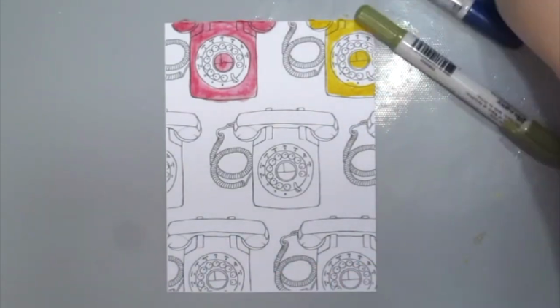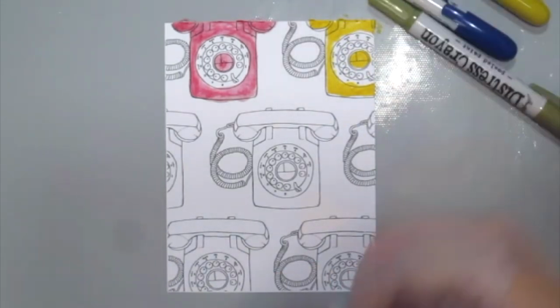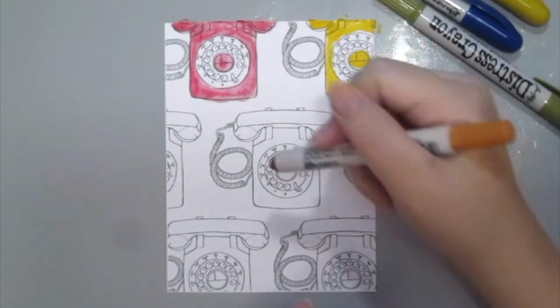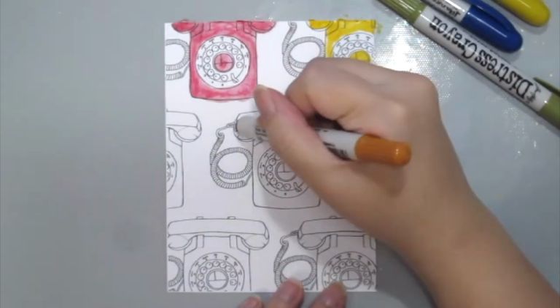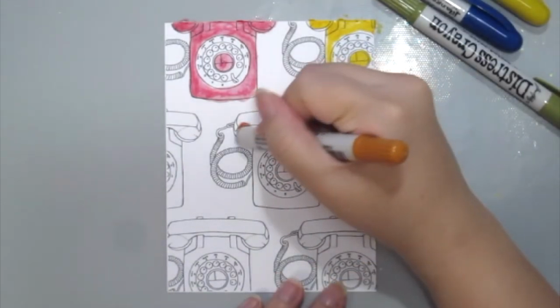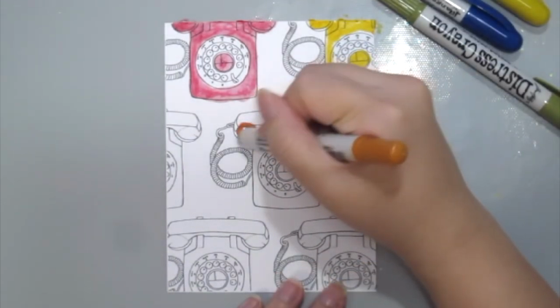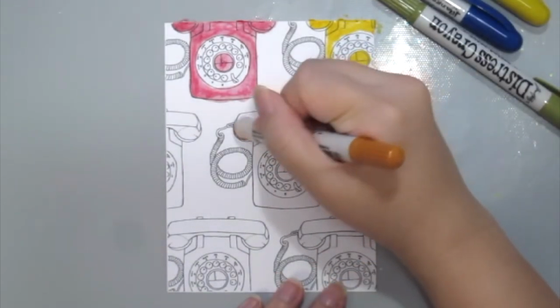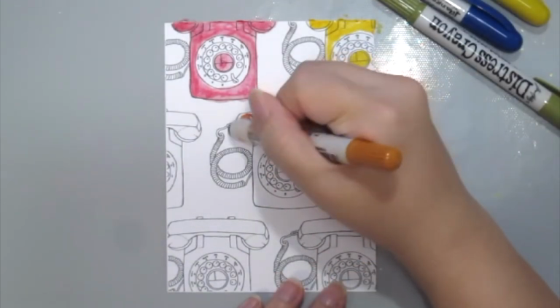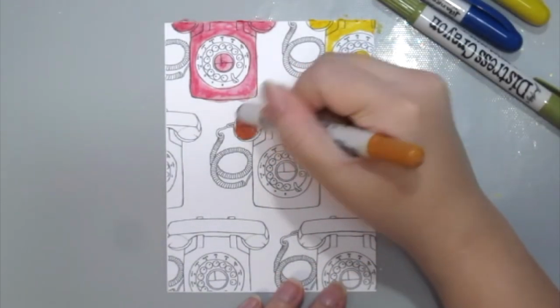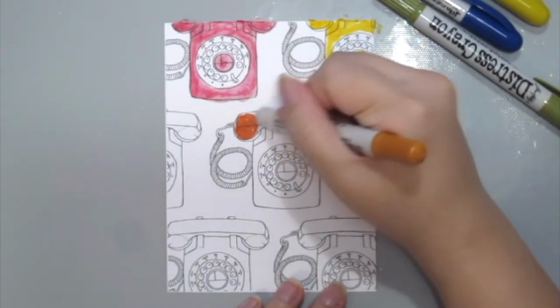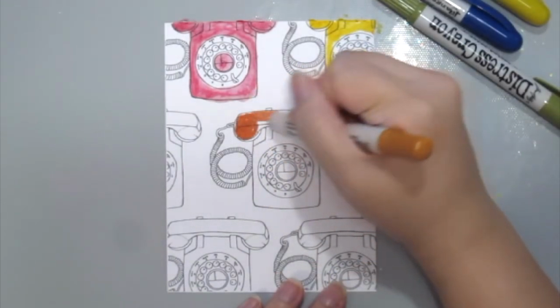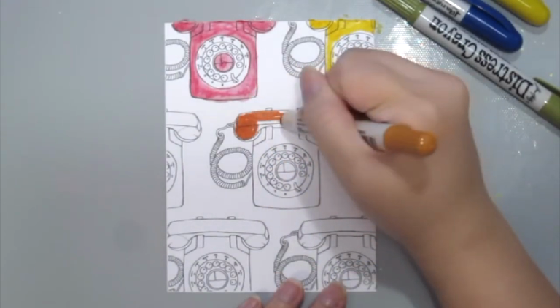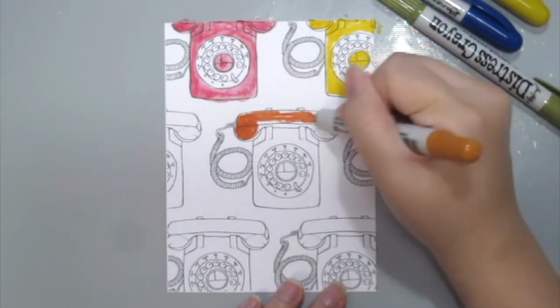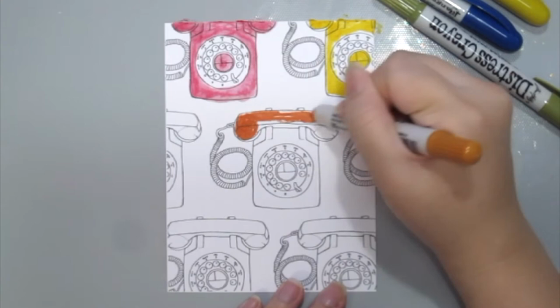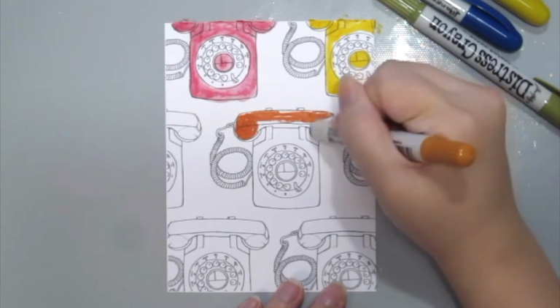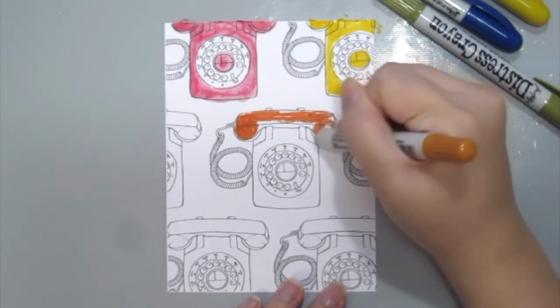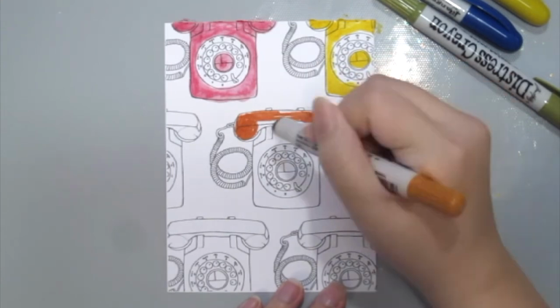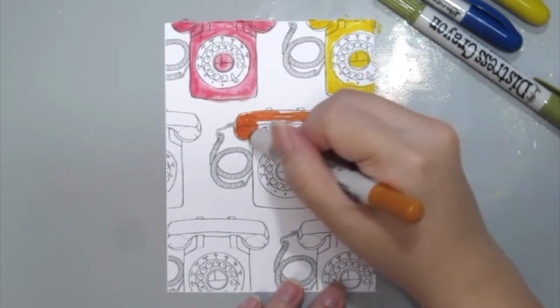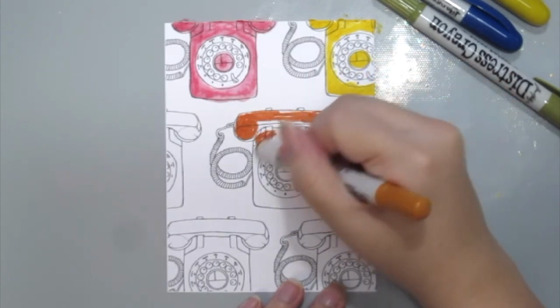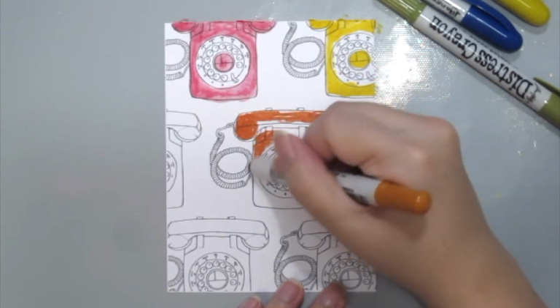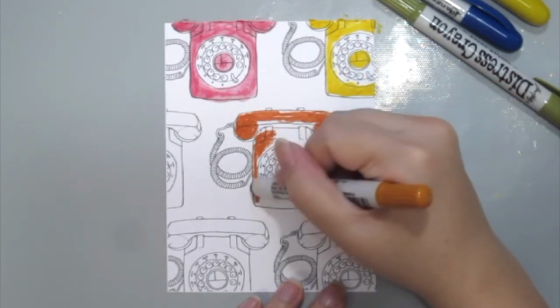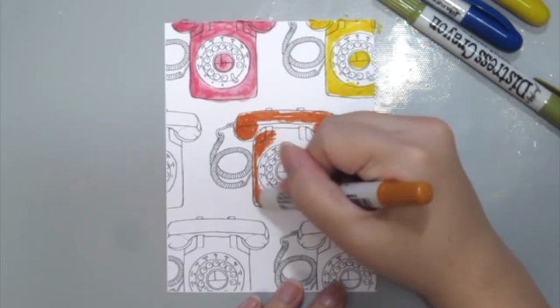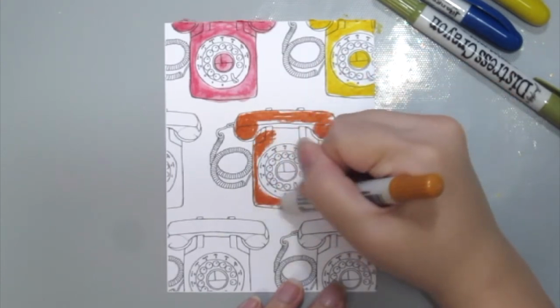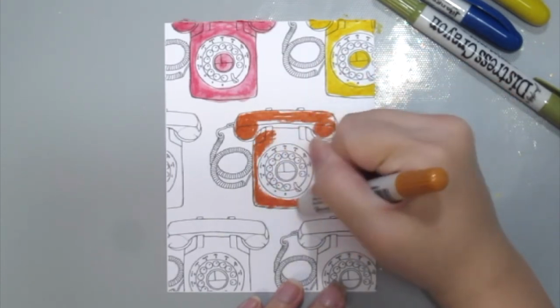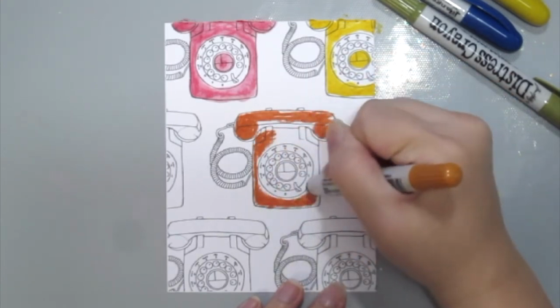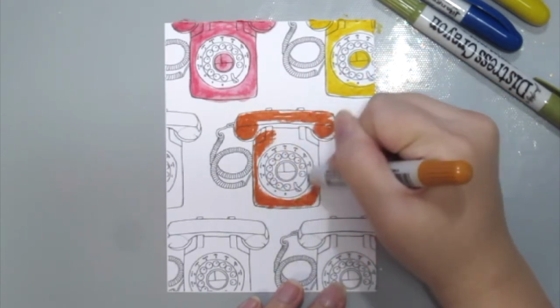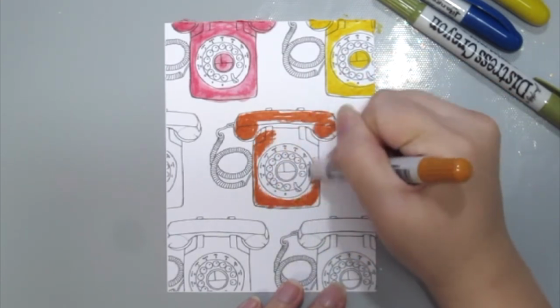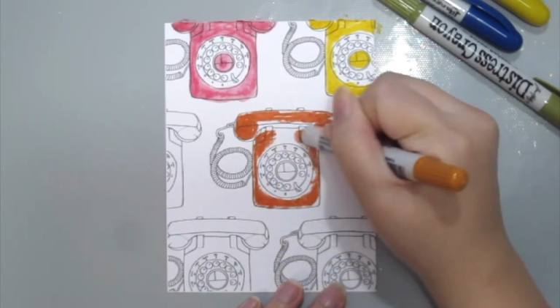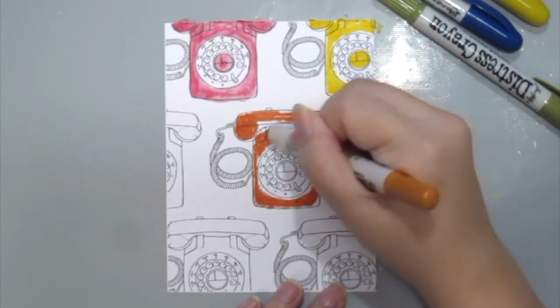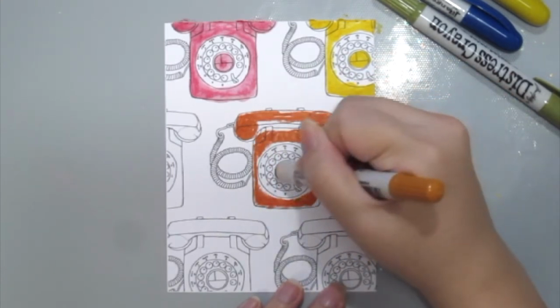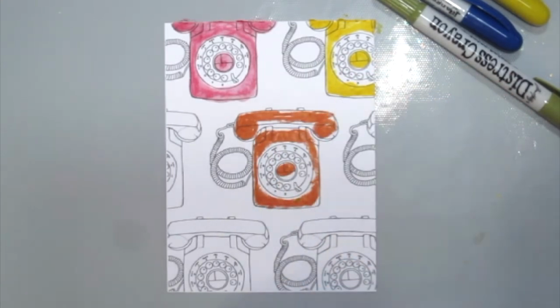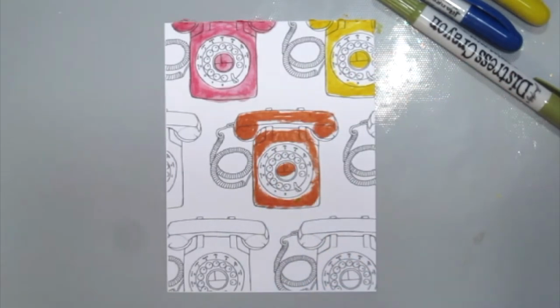Here I'm just going to color in the rest of the telephone sets with the colors and let the music play.